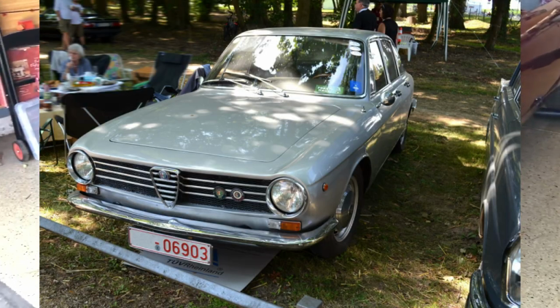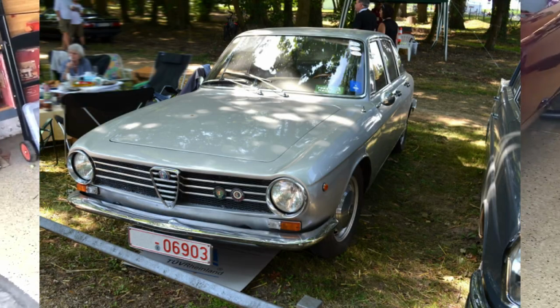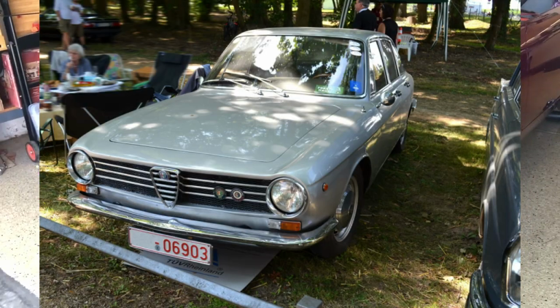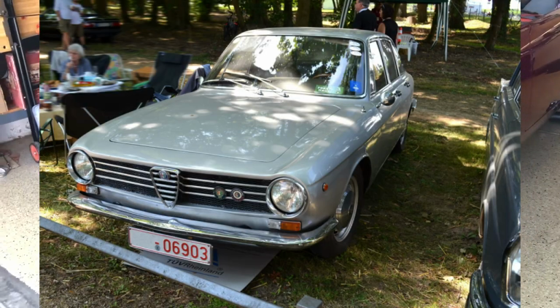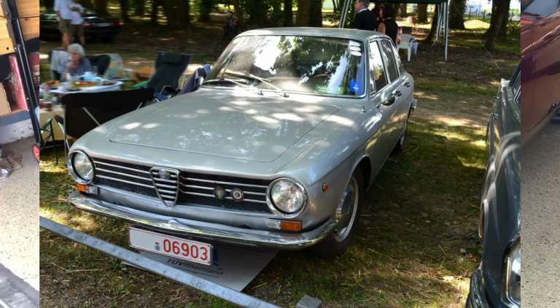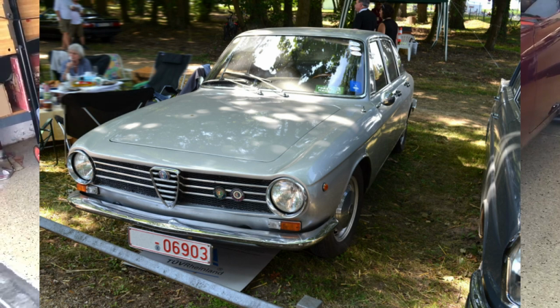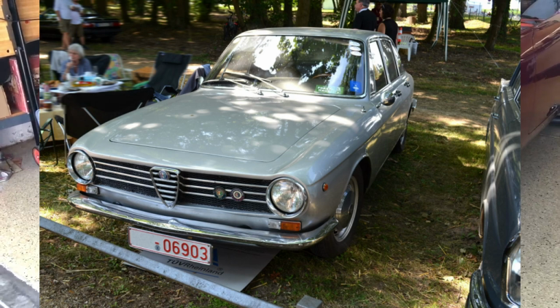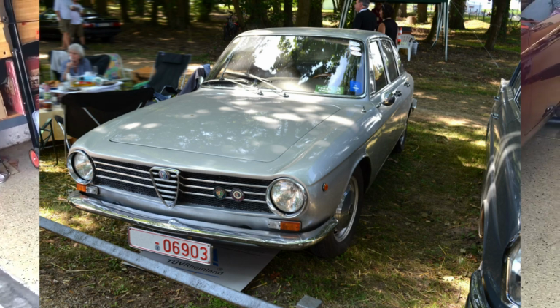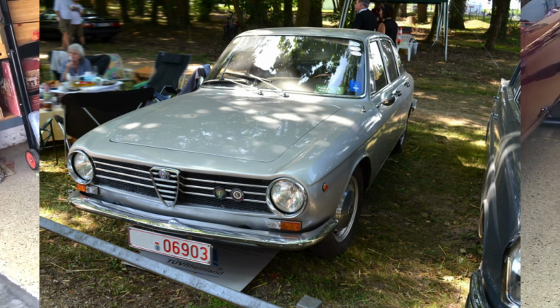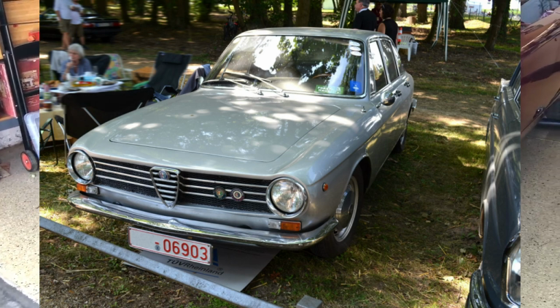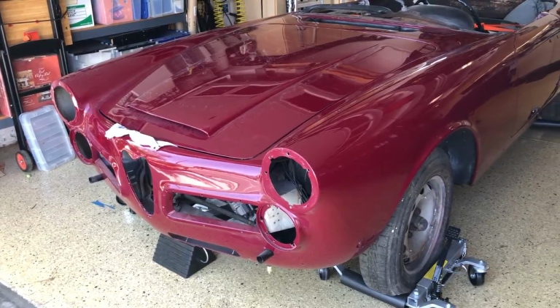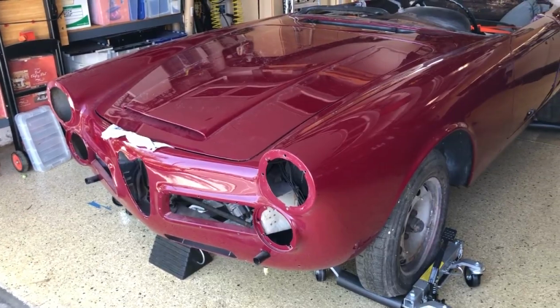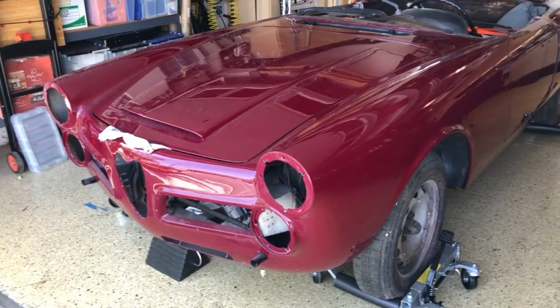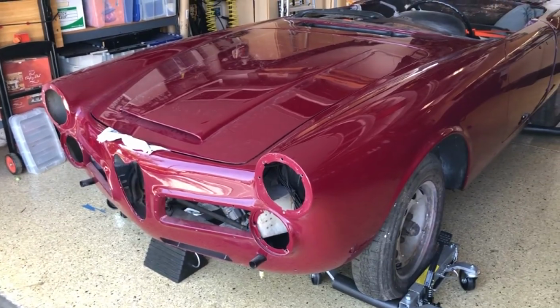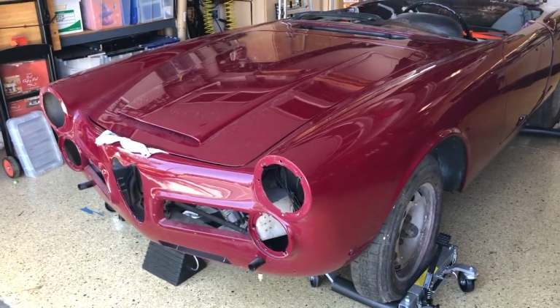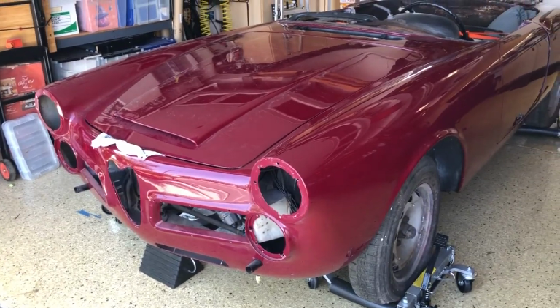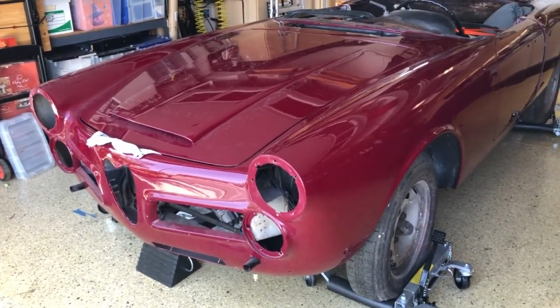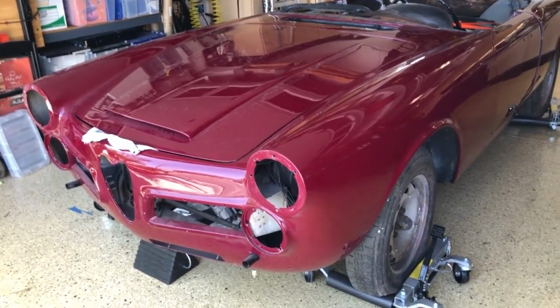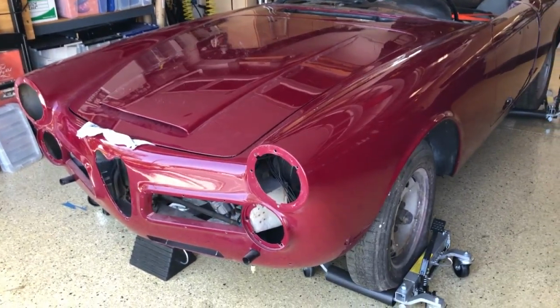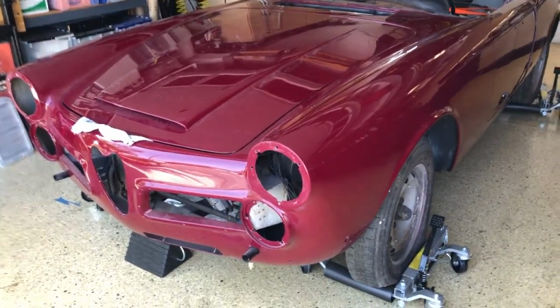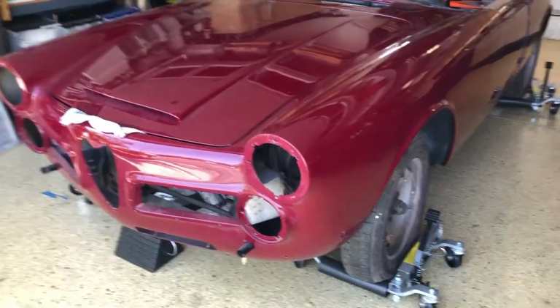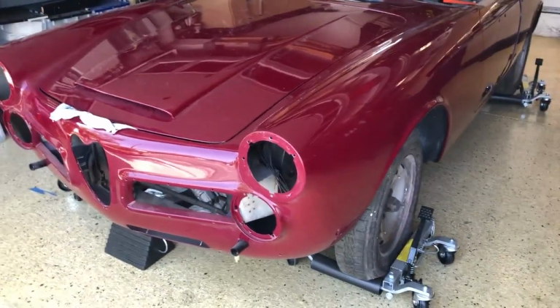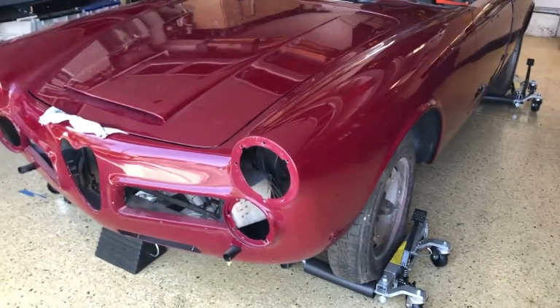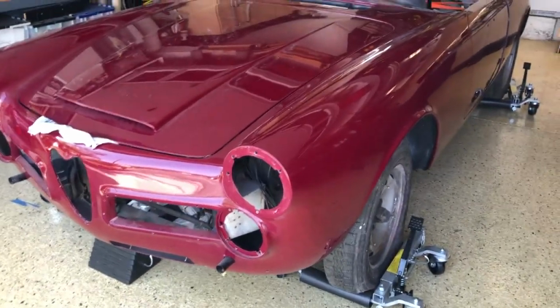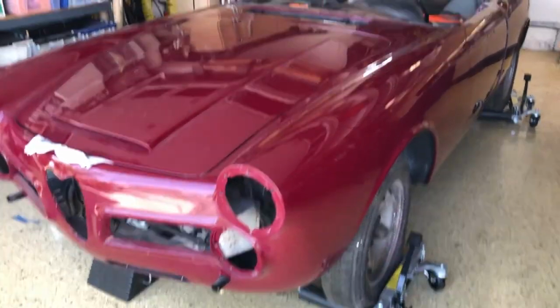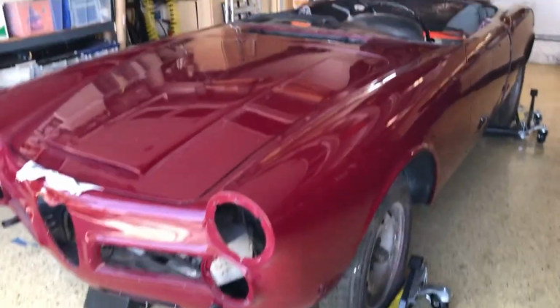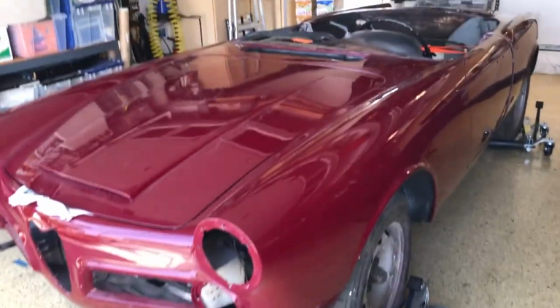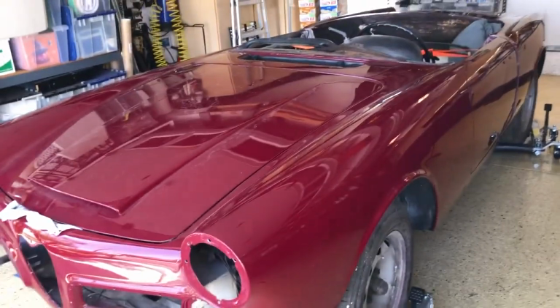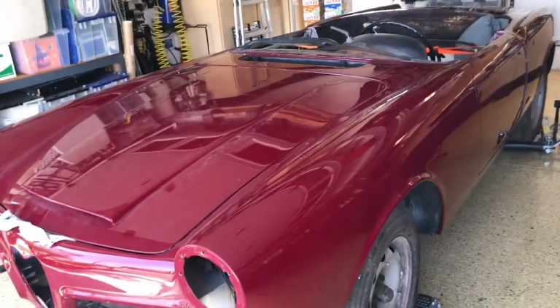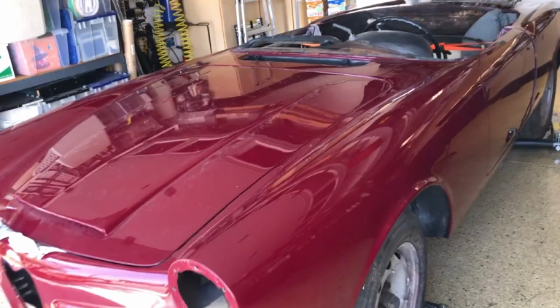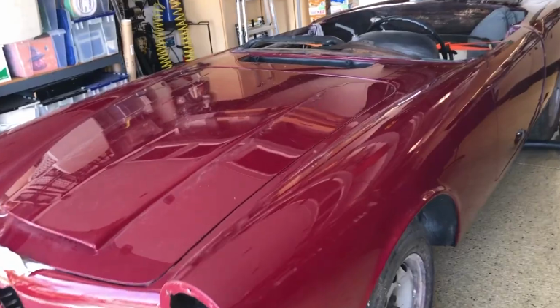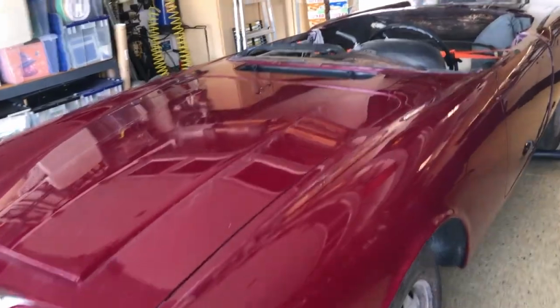This is going to have a 2.6-liter inline-six, and I'll show you under the hood. We'll just walk around a little bit.